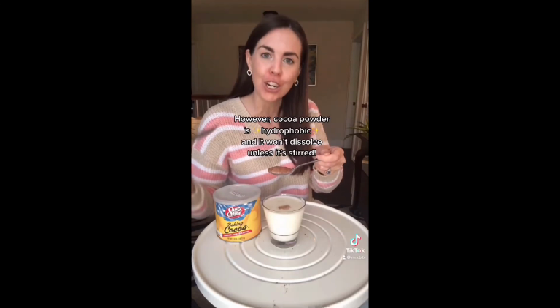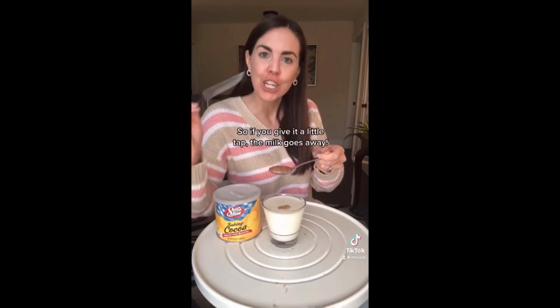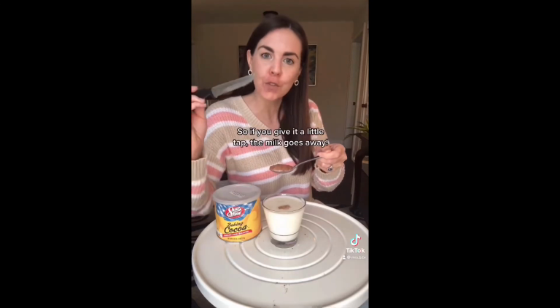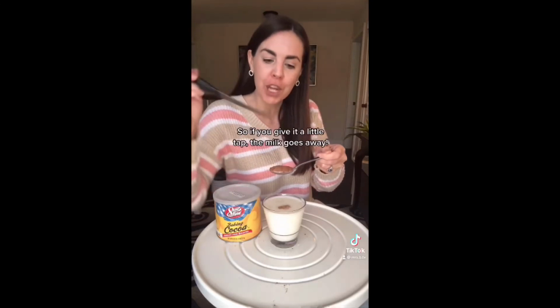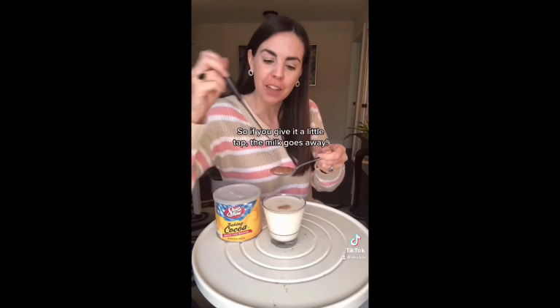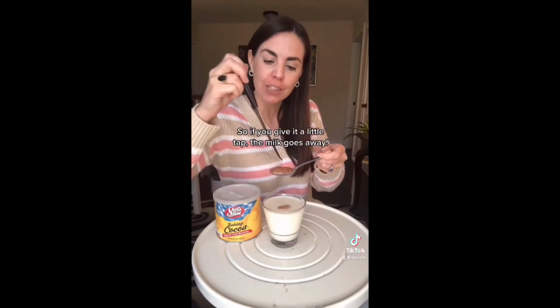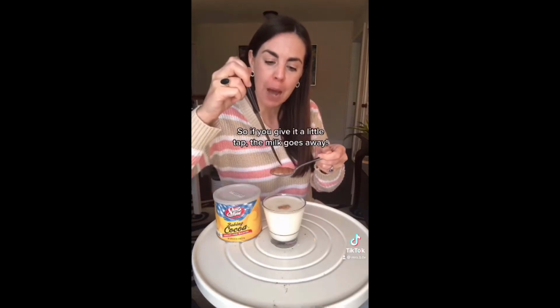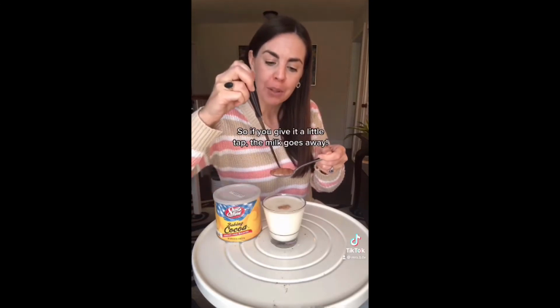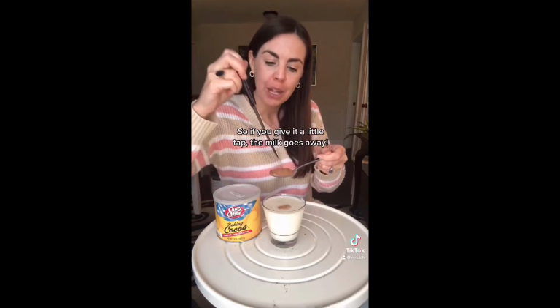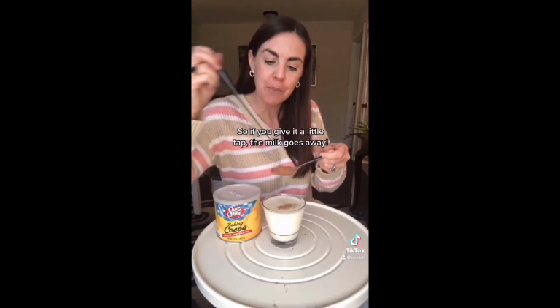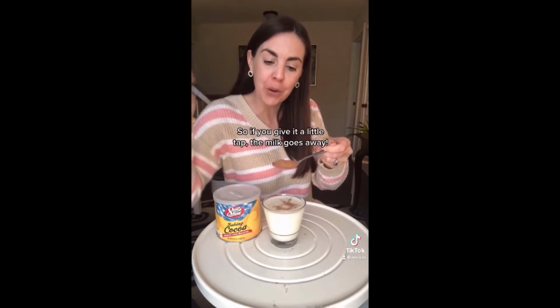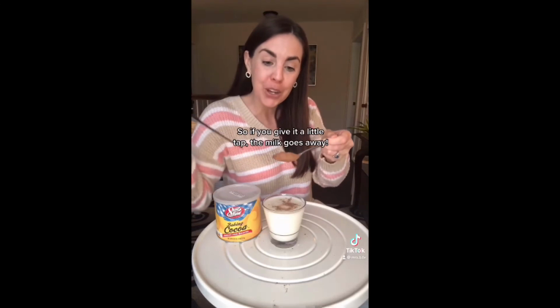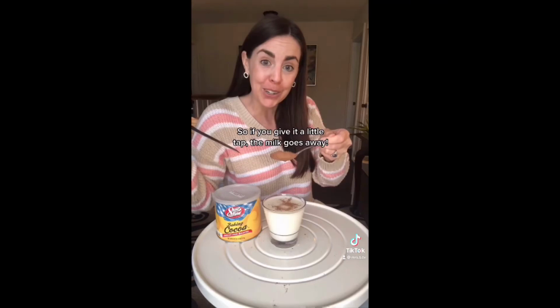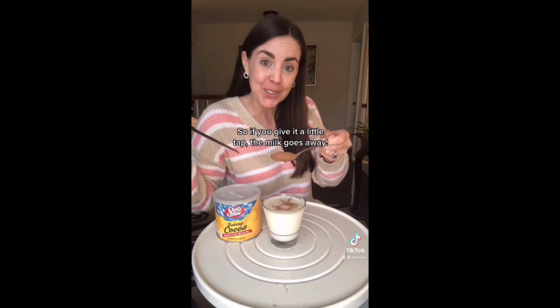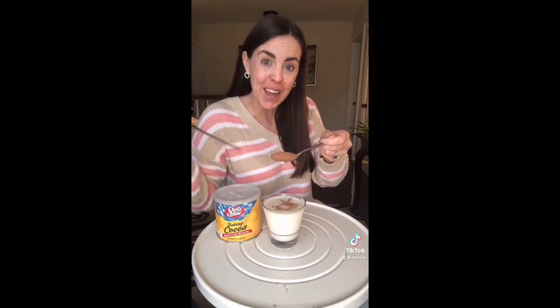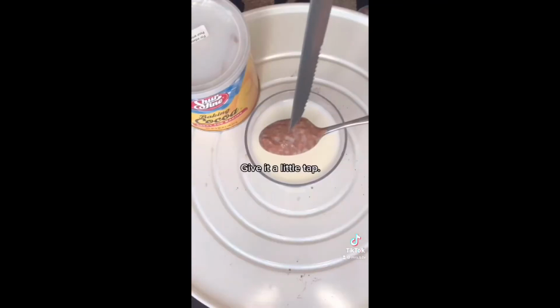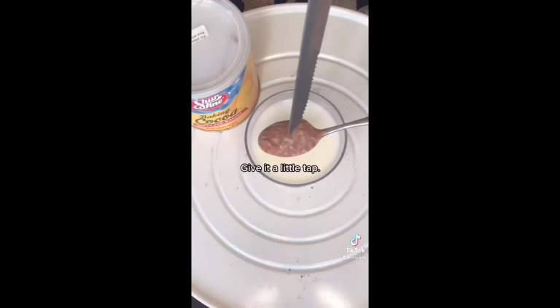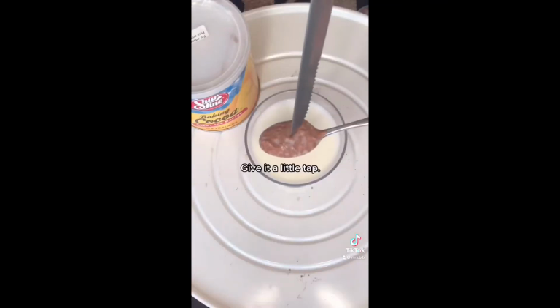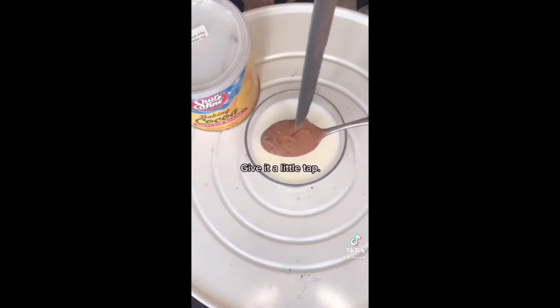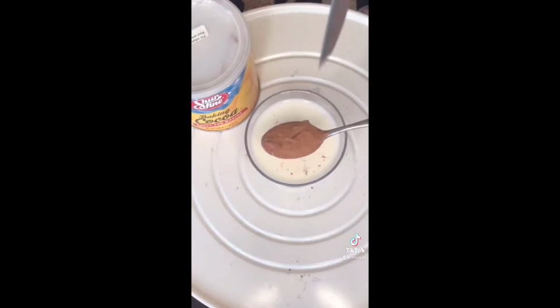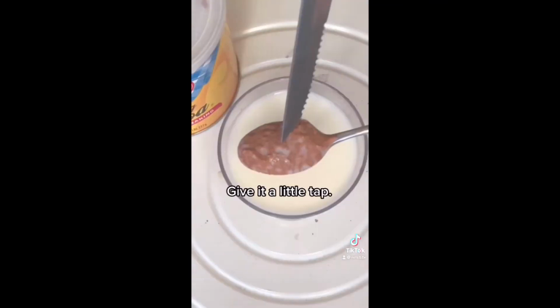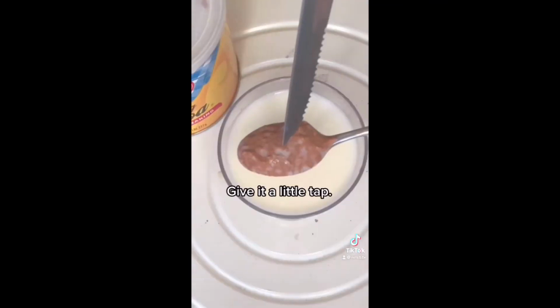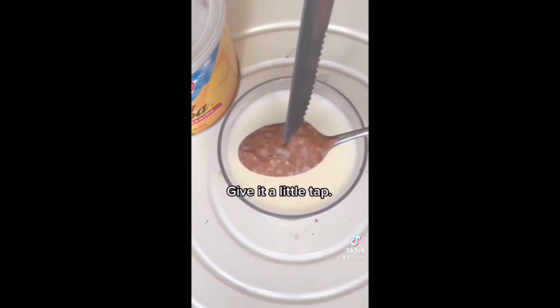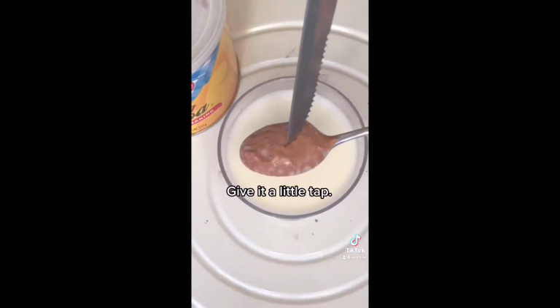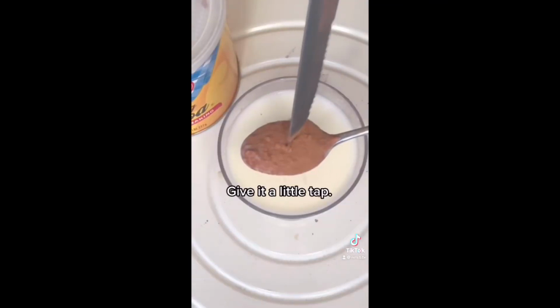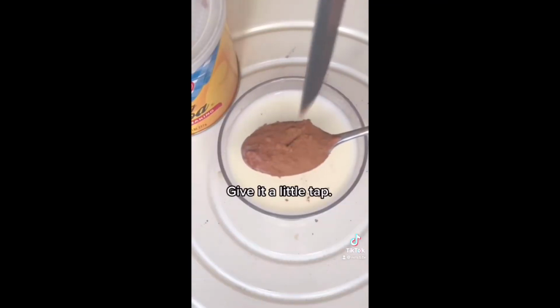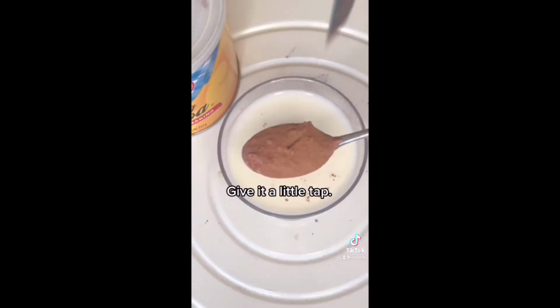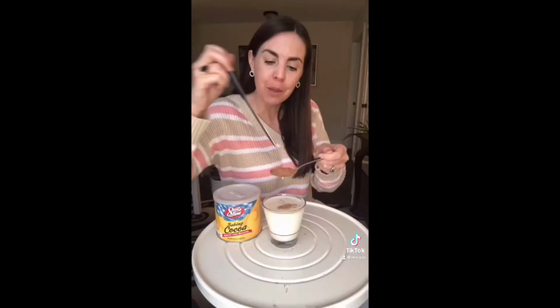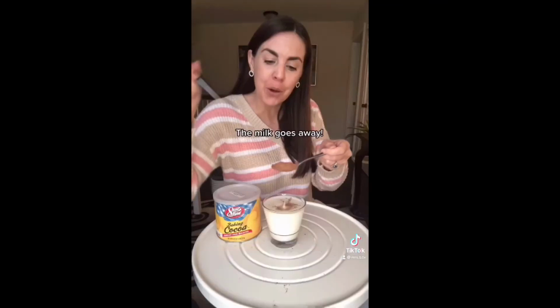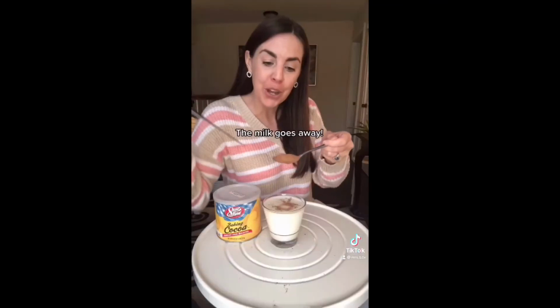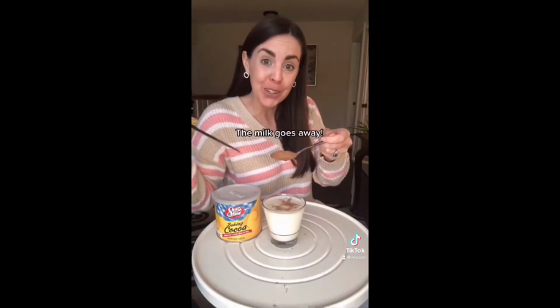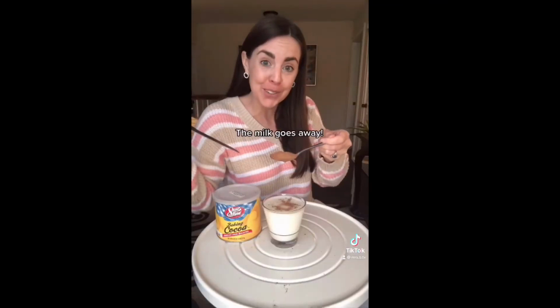So if you give it a little tap, the milk goes away. Give it a little tap — the milk goes away.